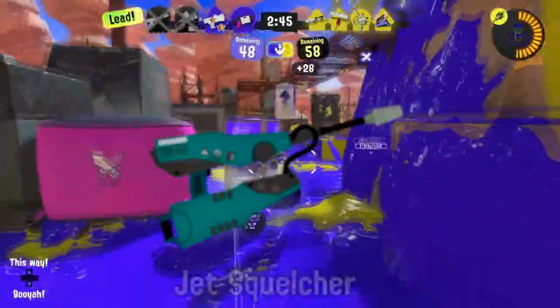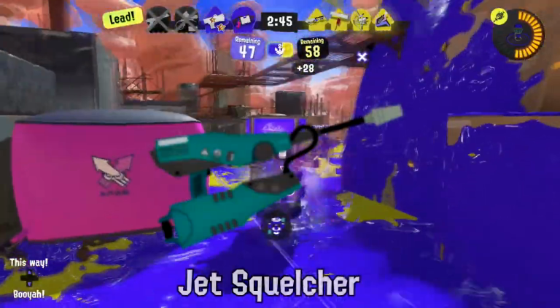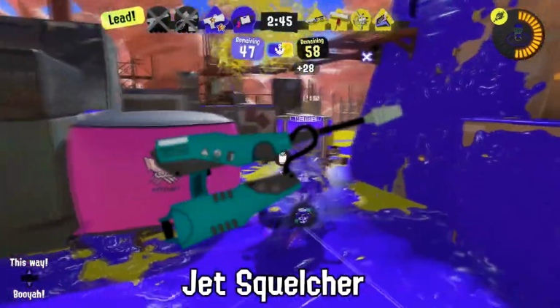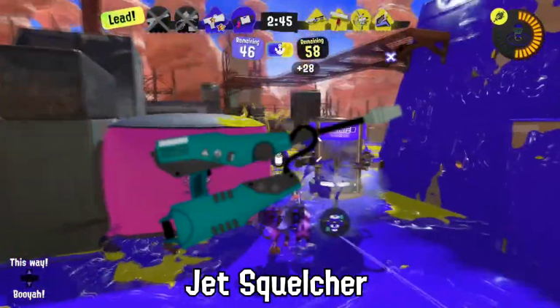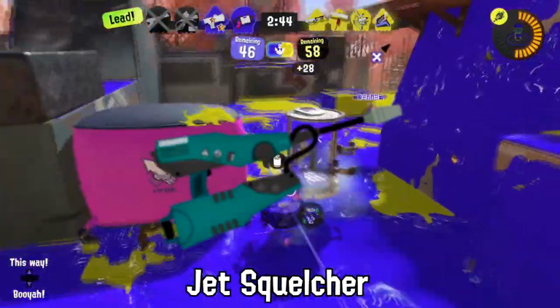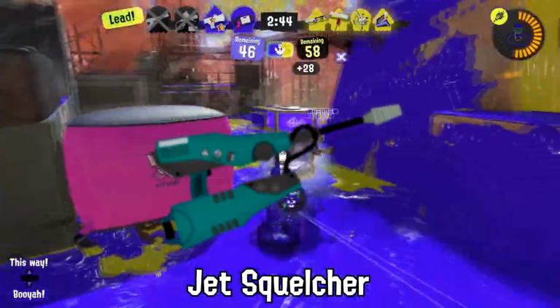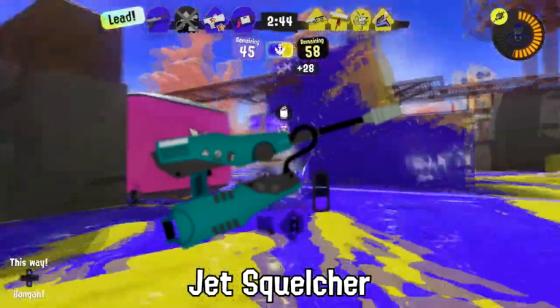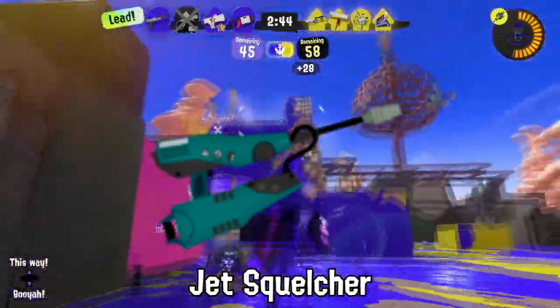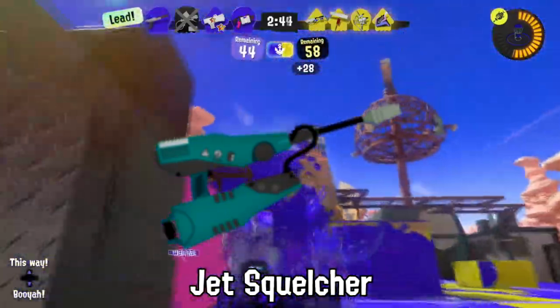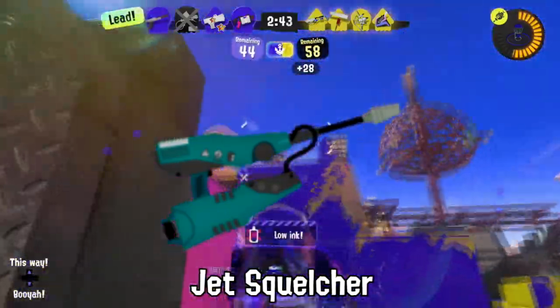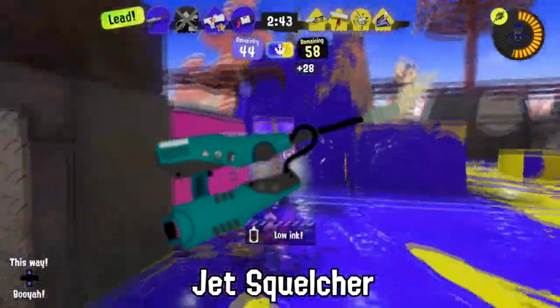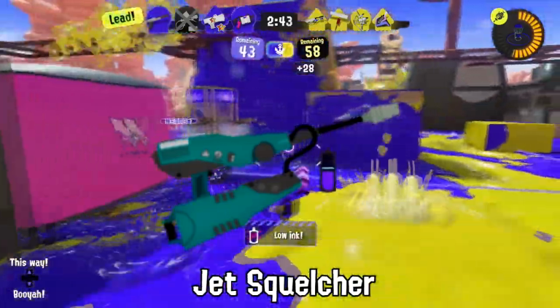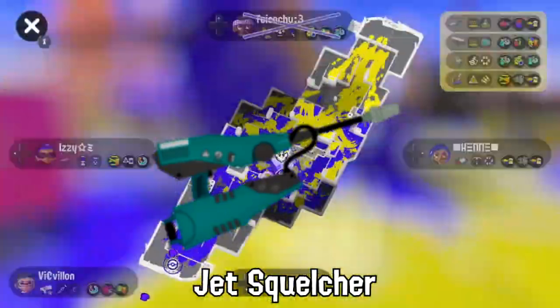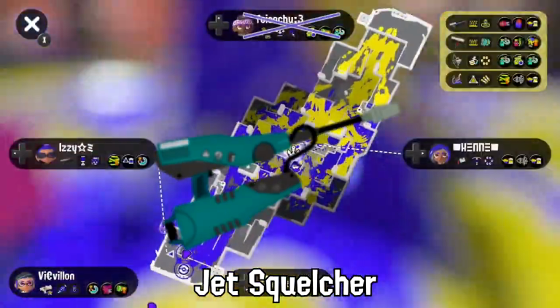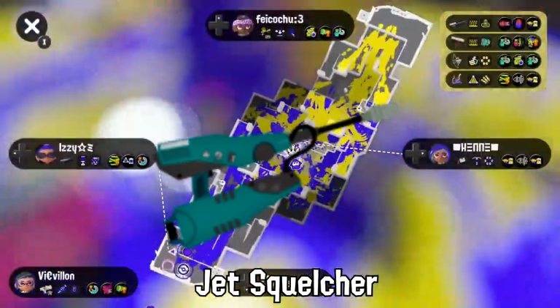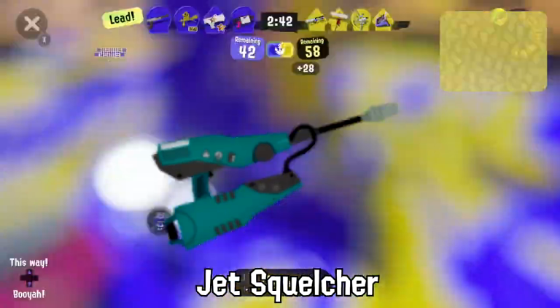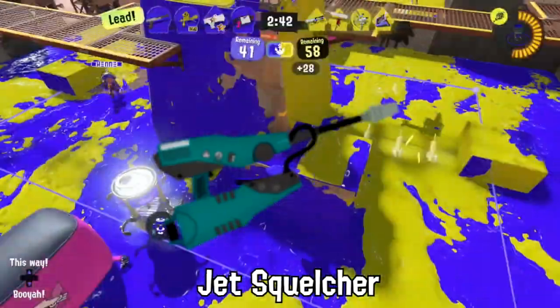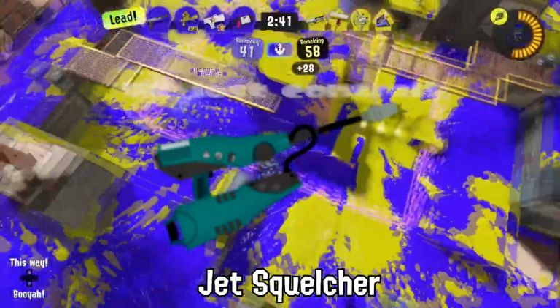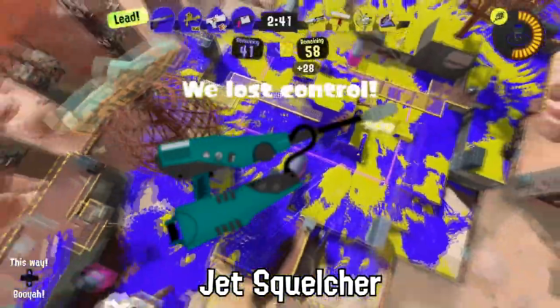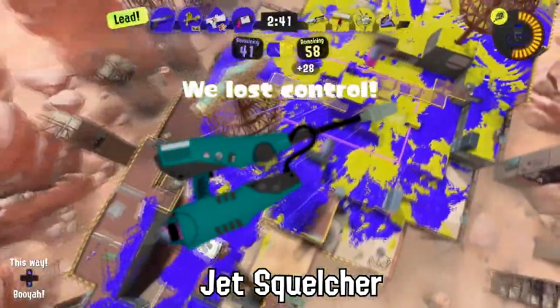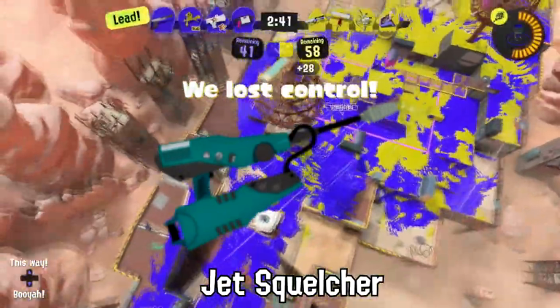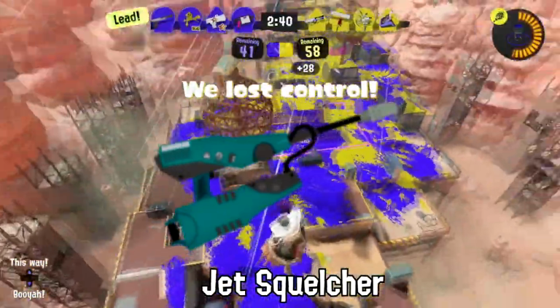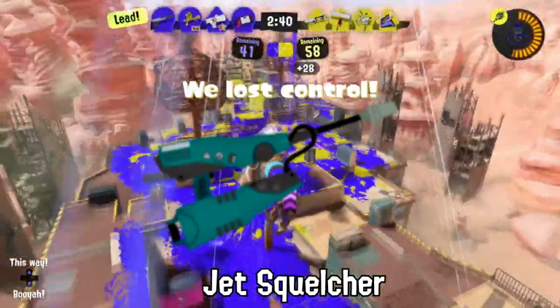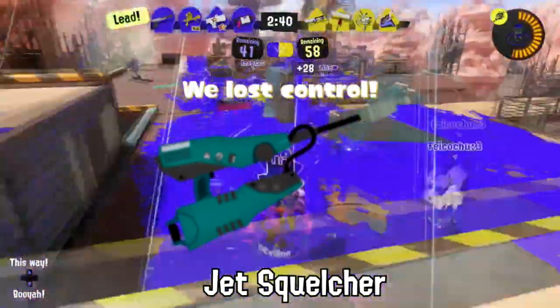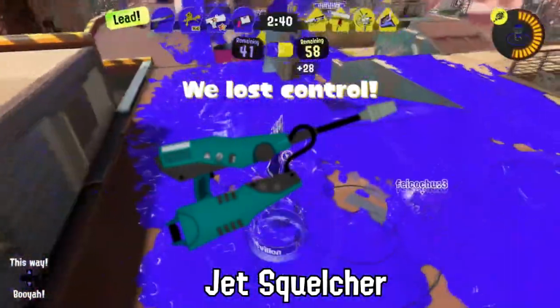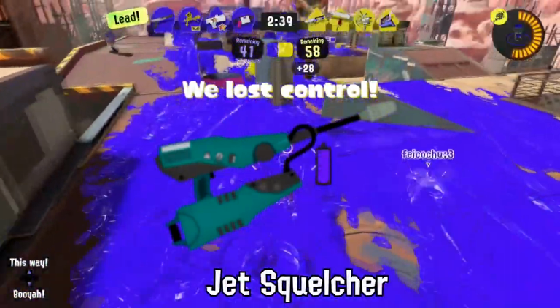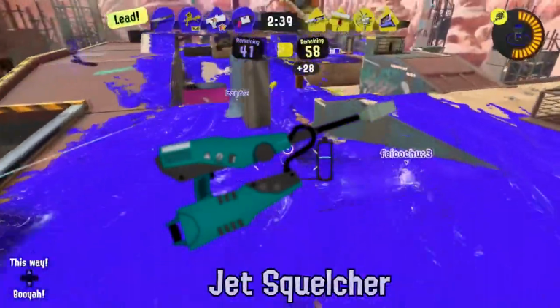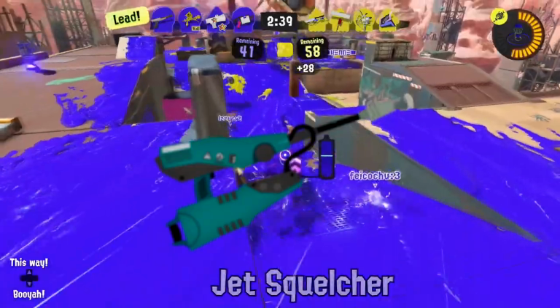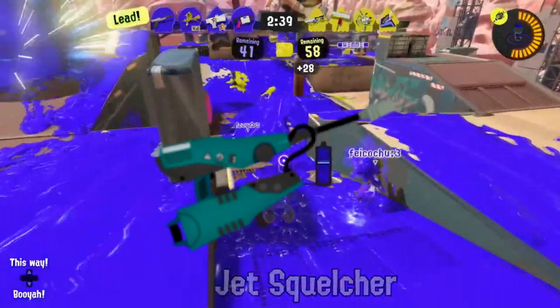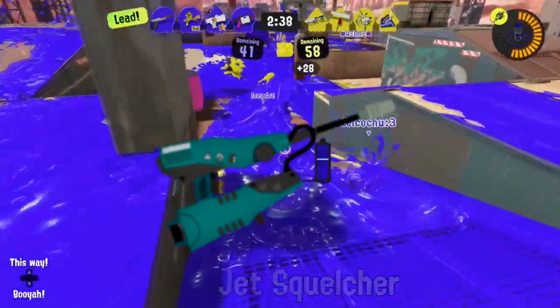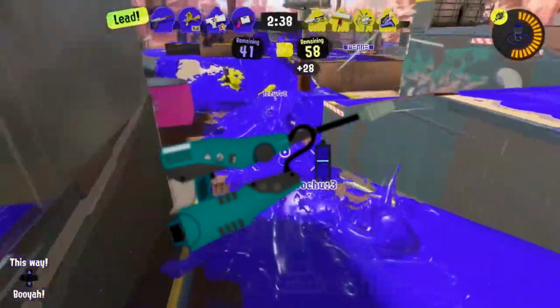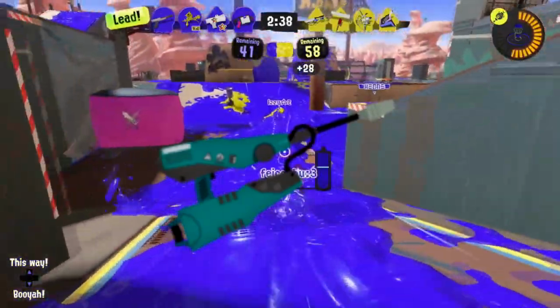Did you know the Jet Squelcher makes for a fantastic necklace accessory in a pinch? That's why it's got that big old handle.